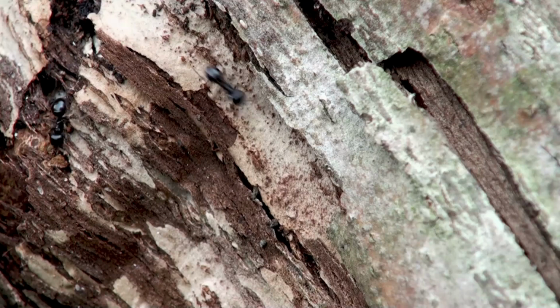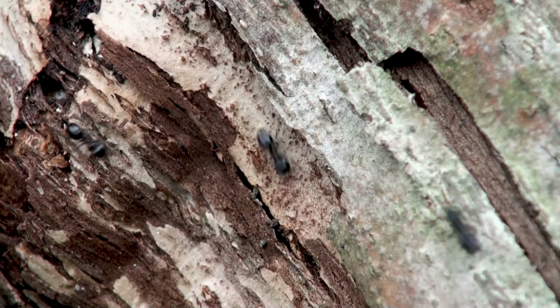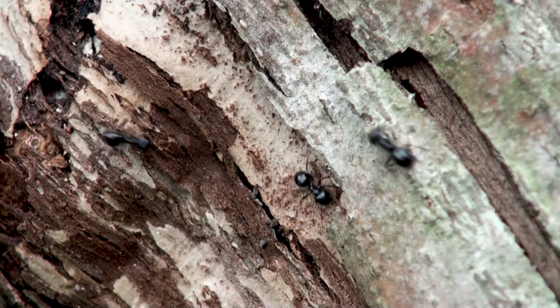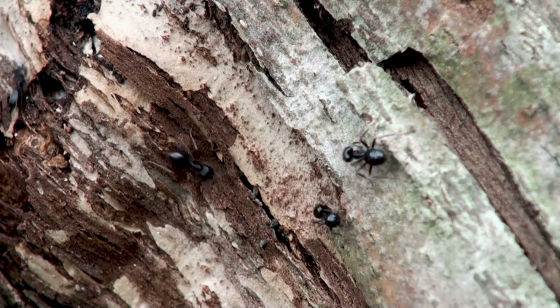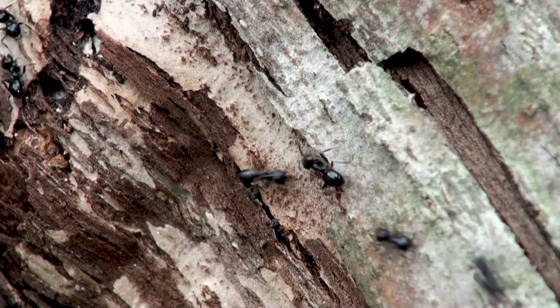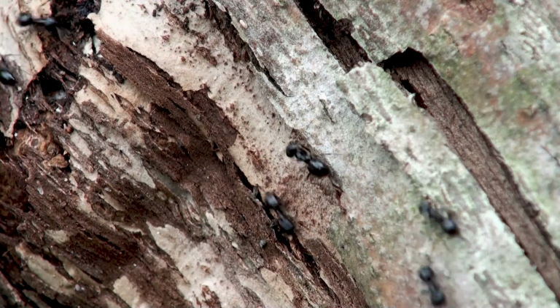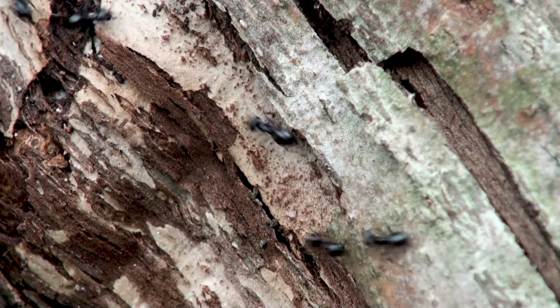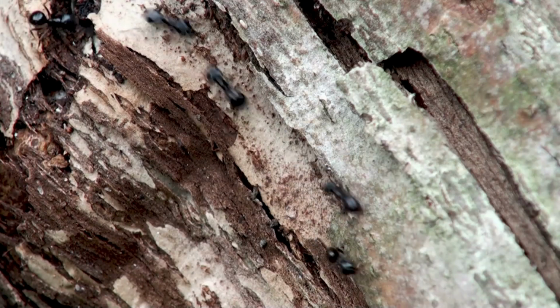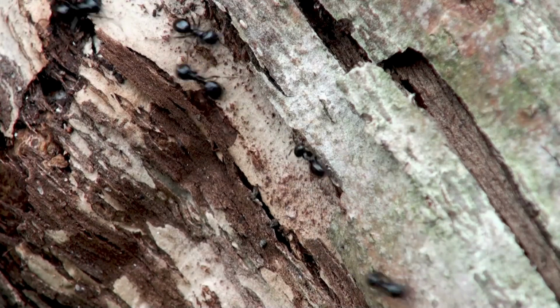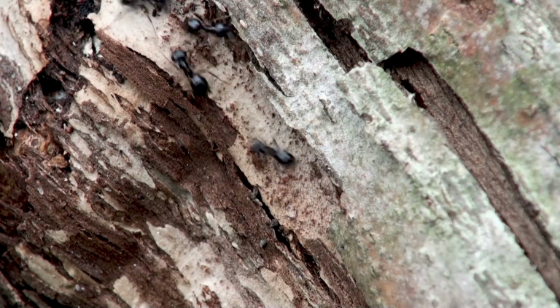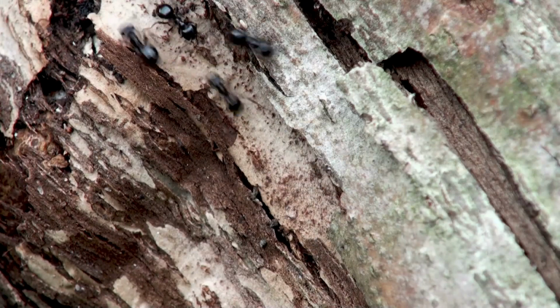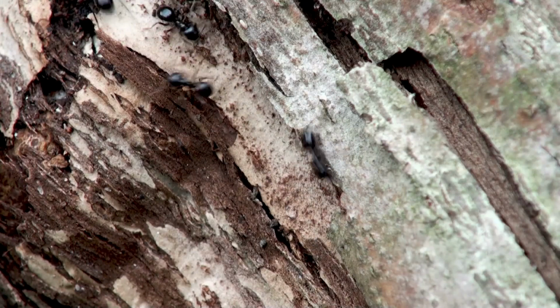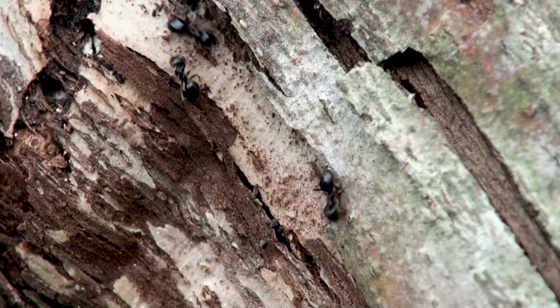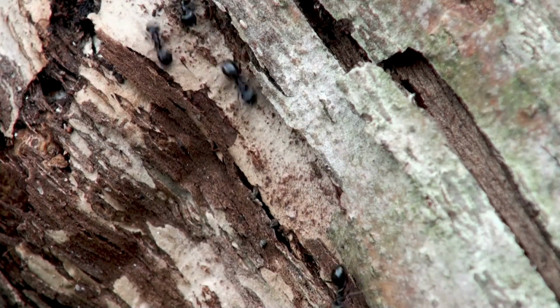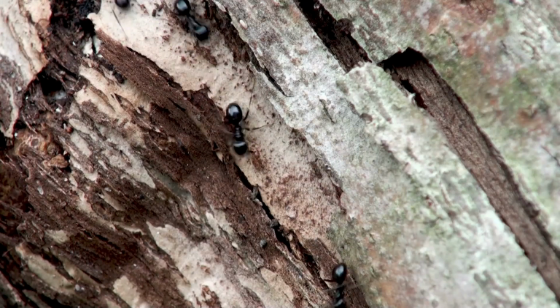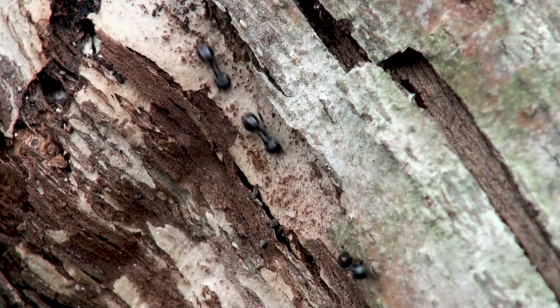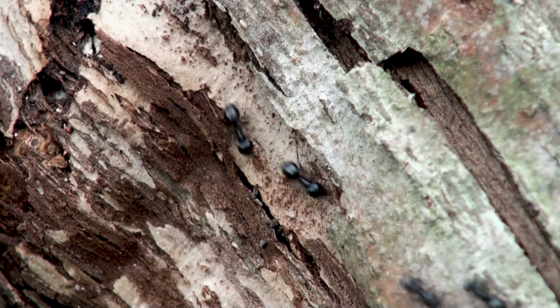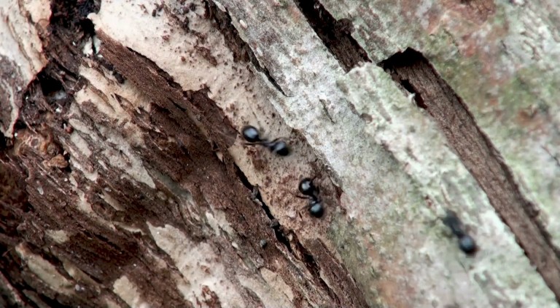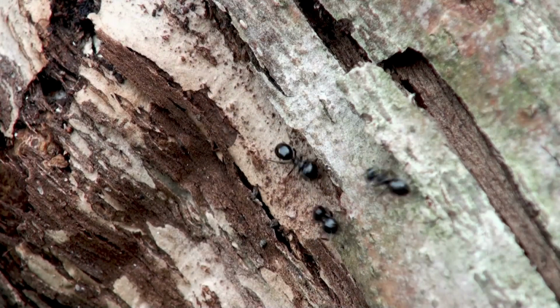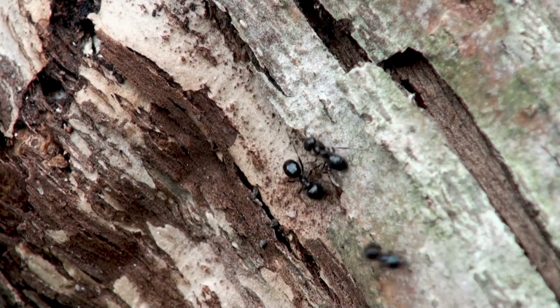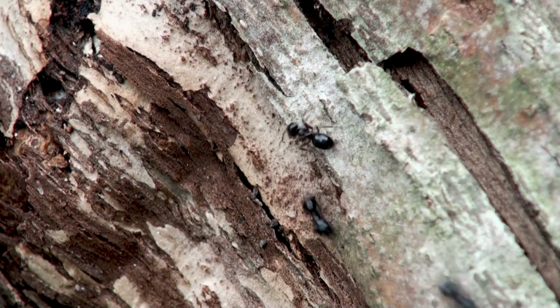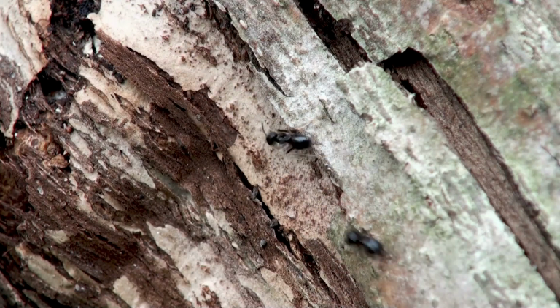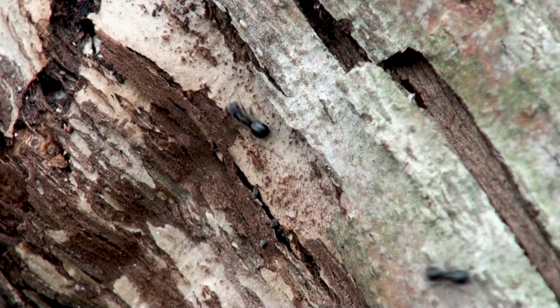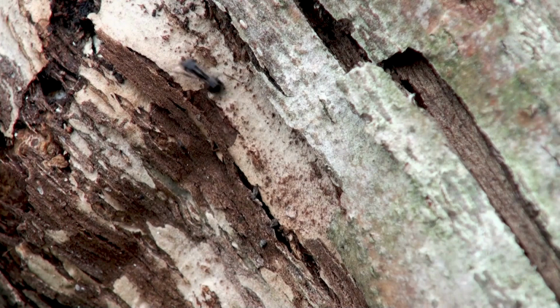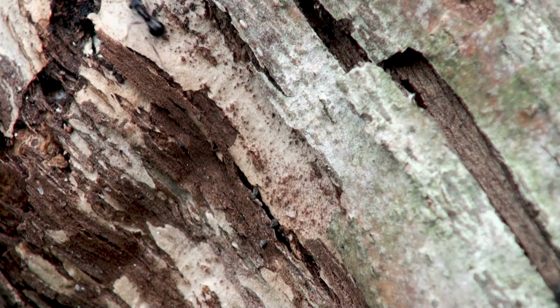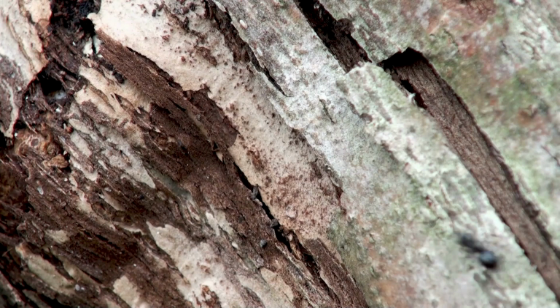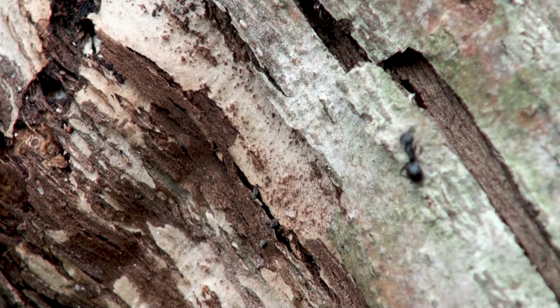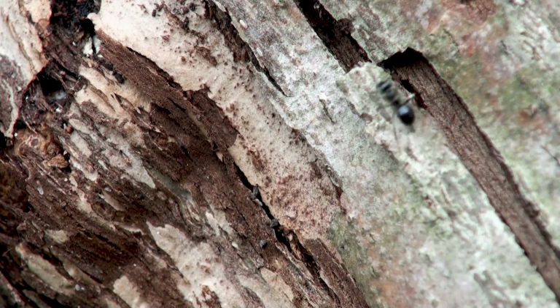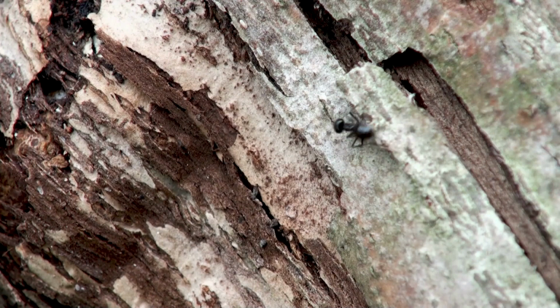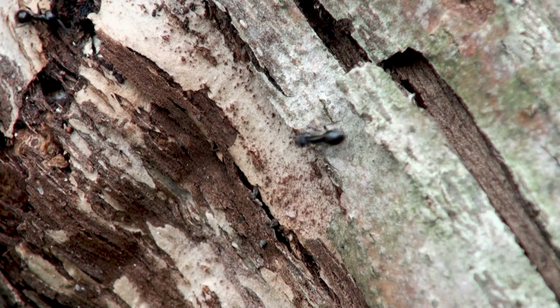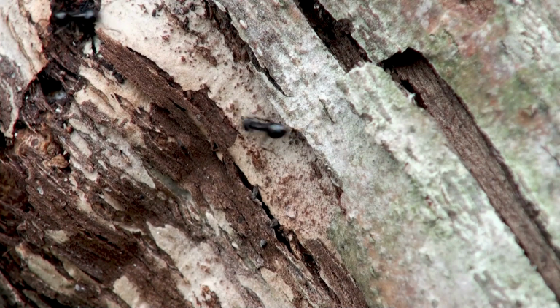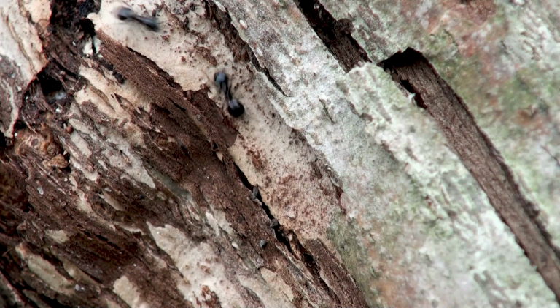Do you see what I see? Those are ants crawling up and down that tree!